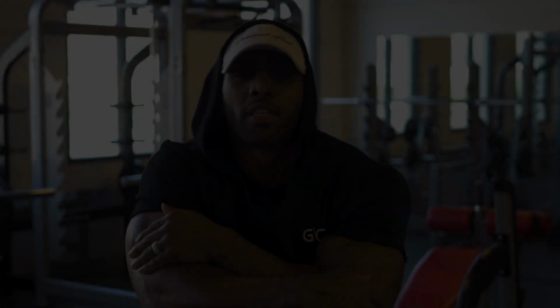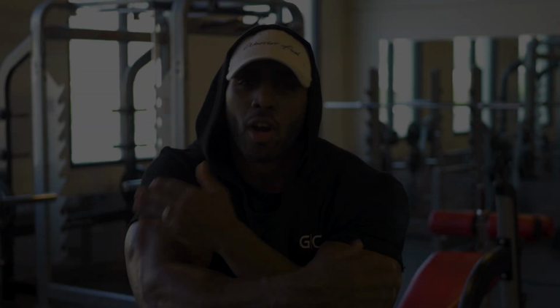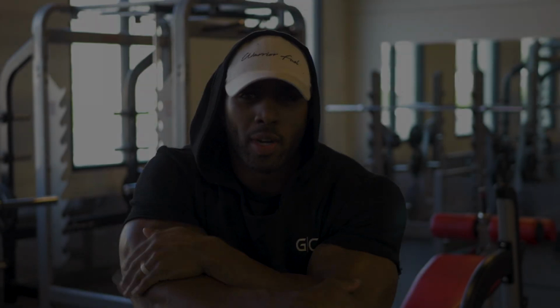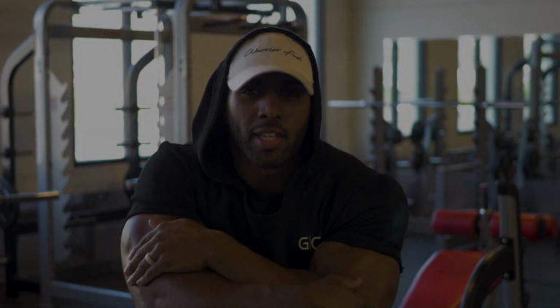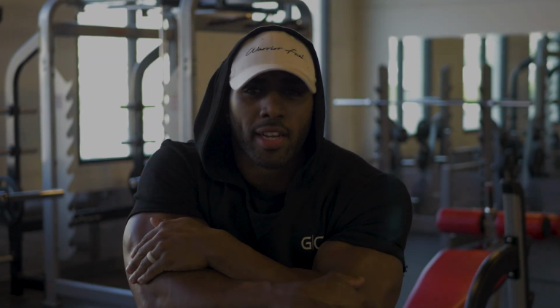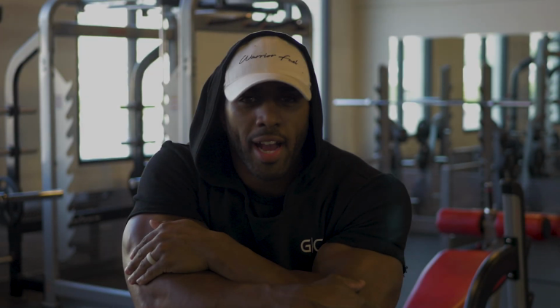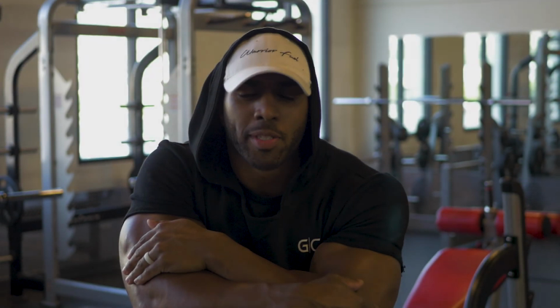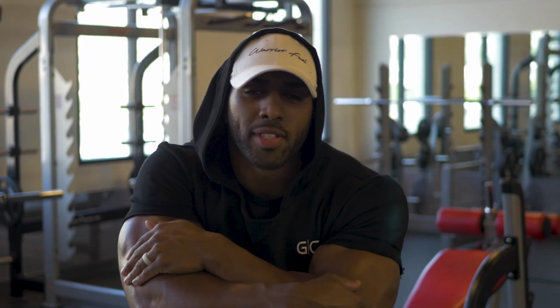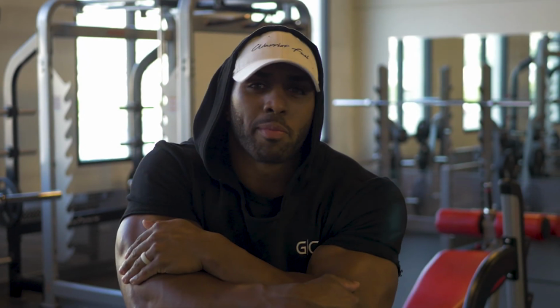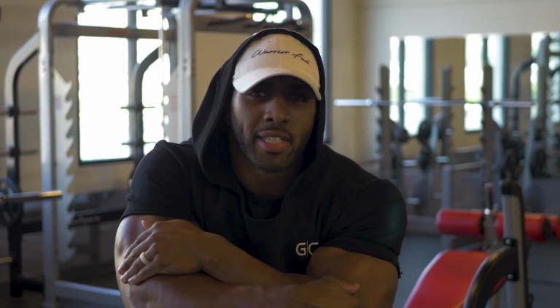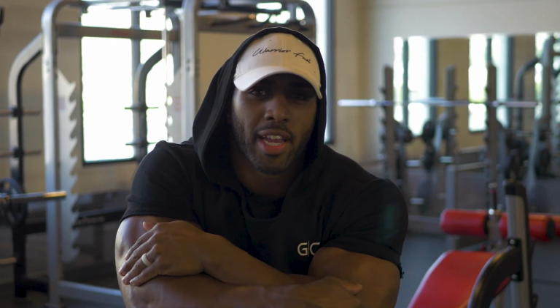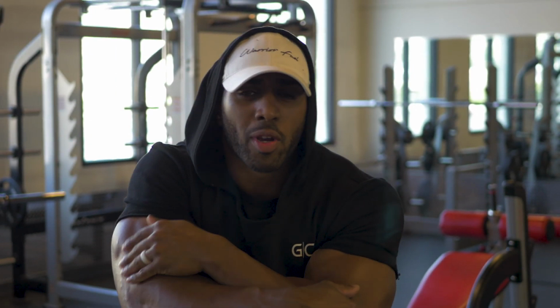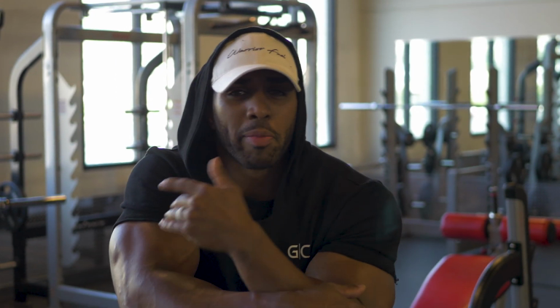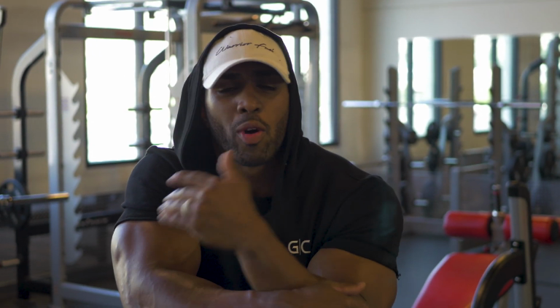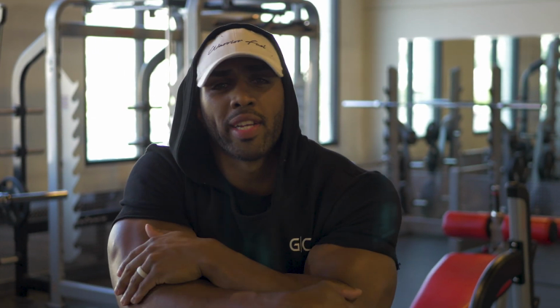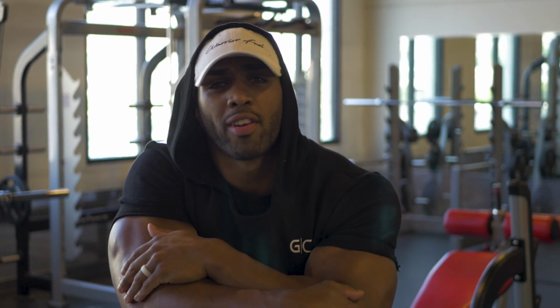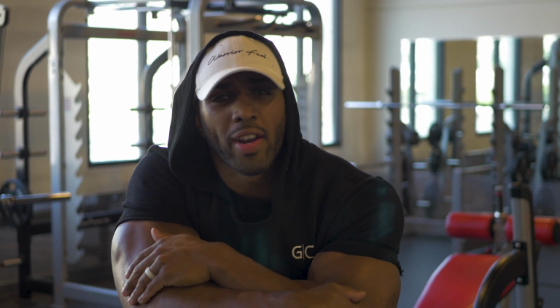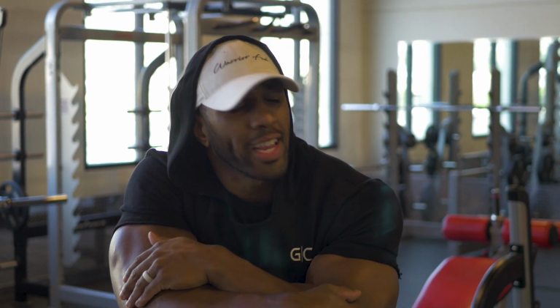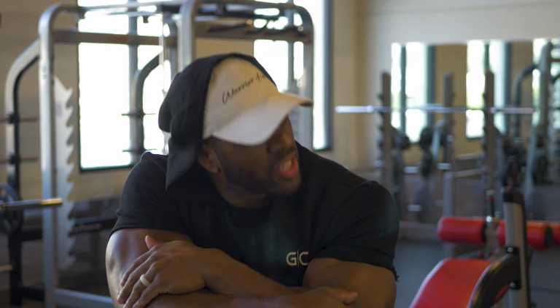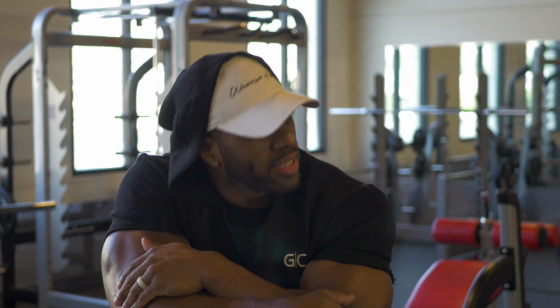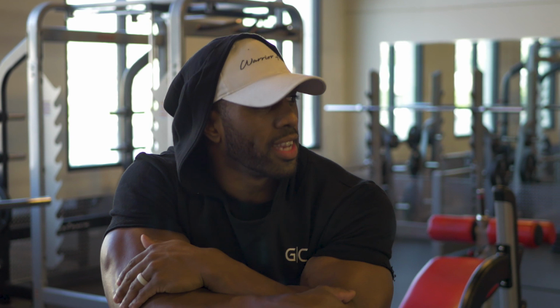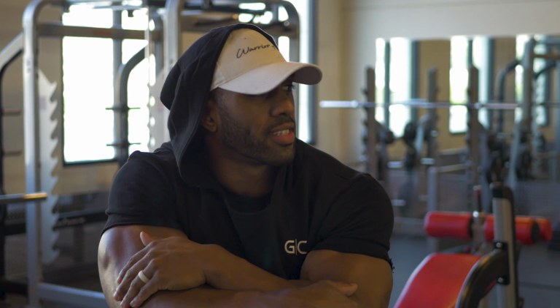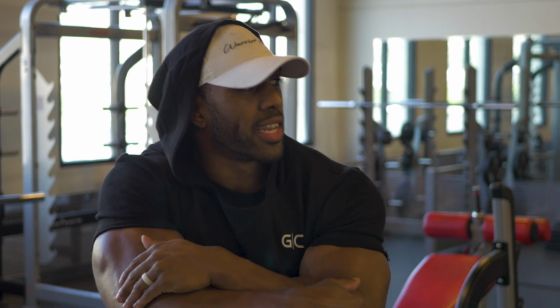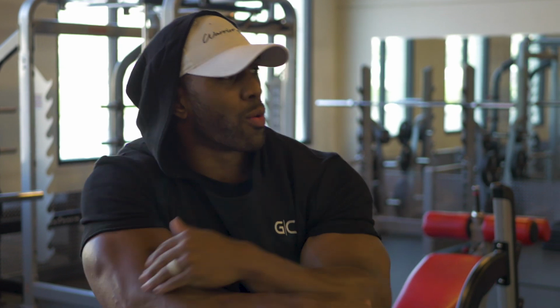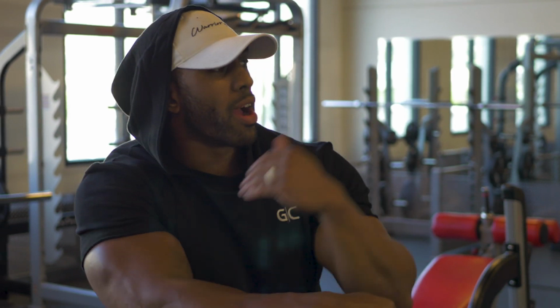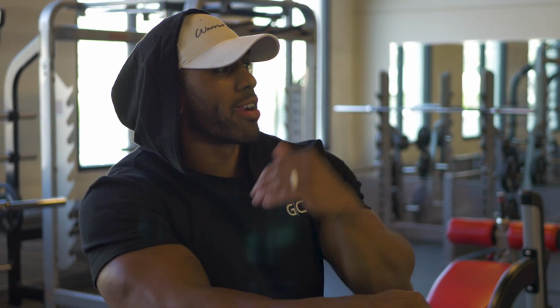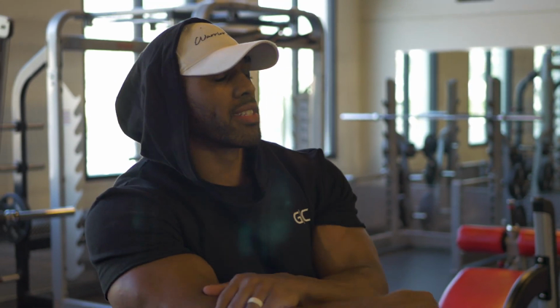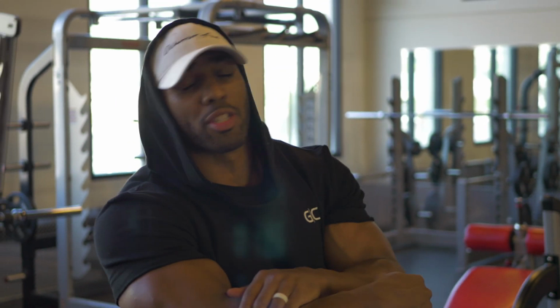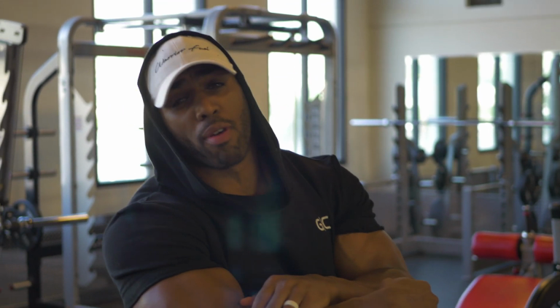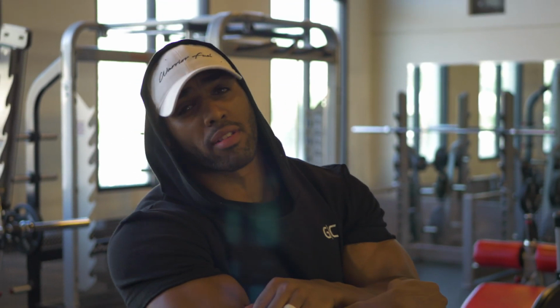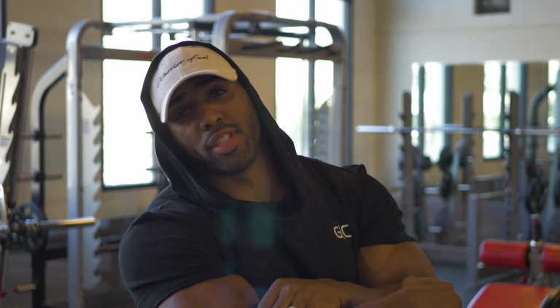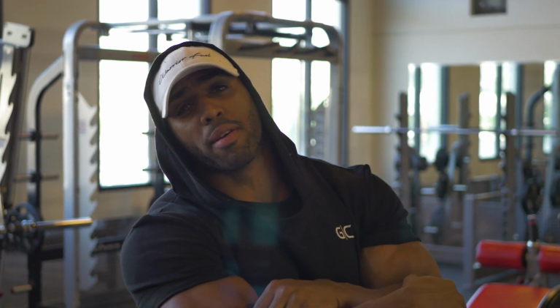Yo, what's good guys? Mr. Sammy C here. We're going to be going in on a chest session today. We're out here at Station Park the gym.